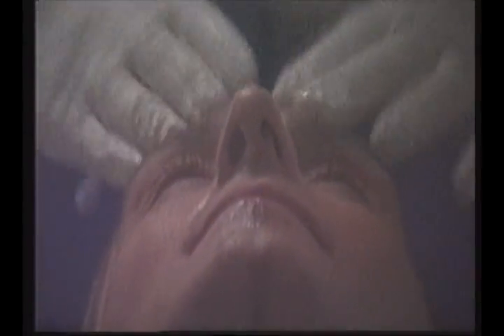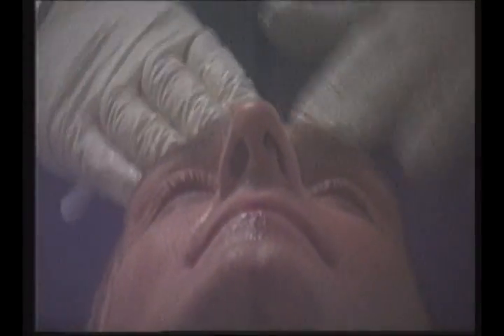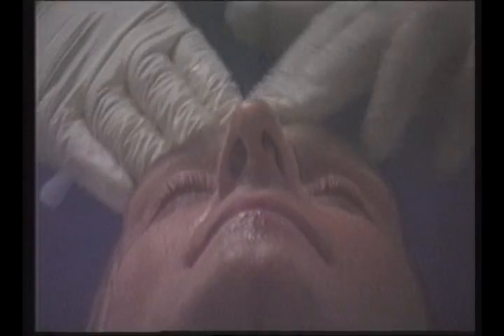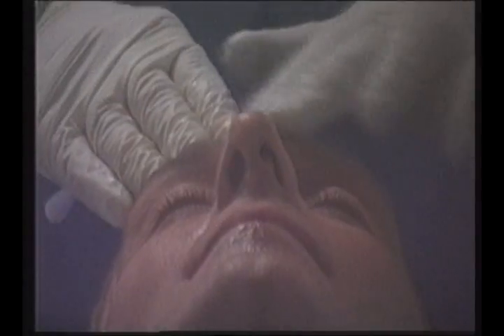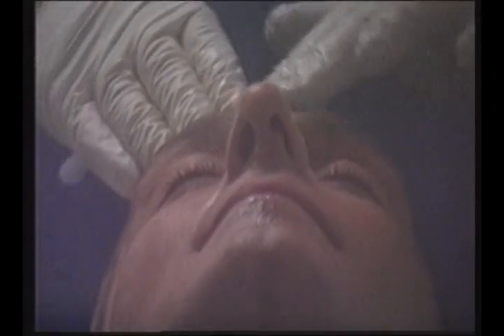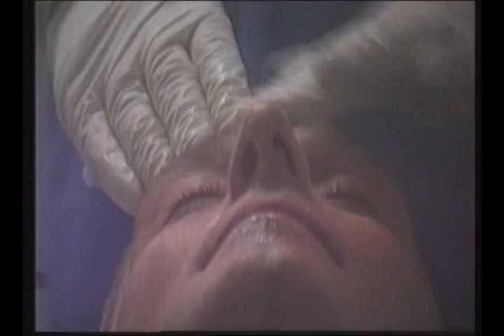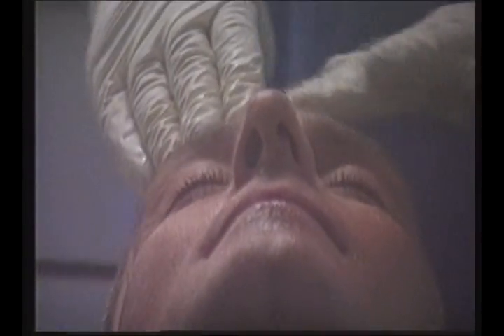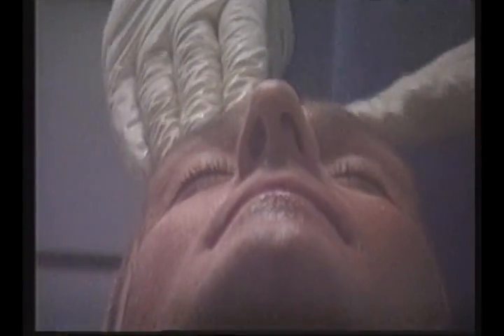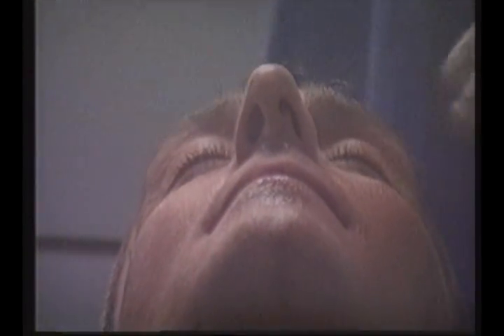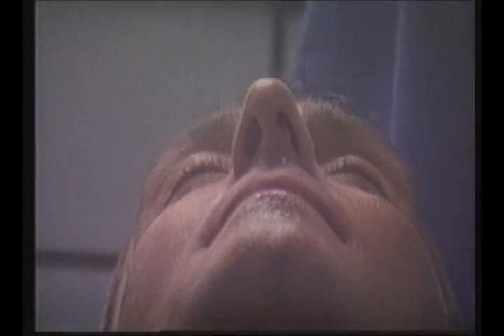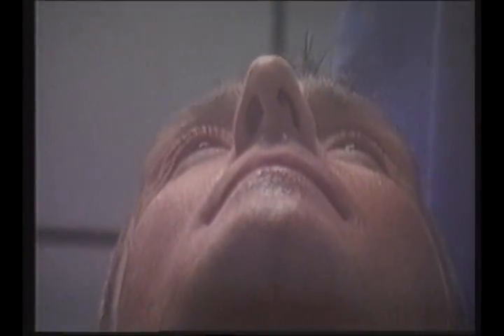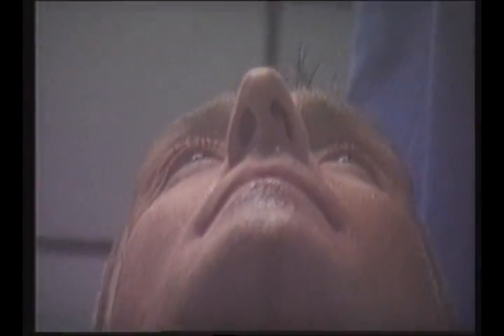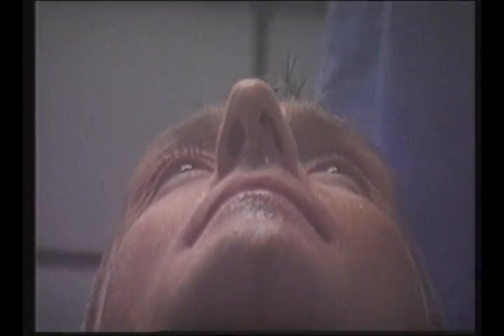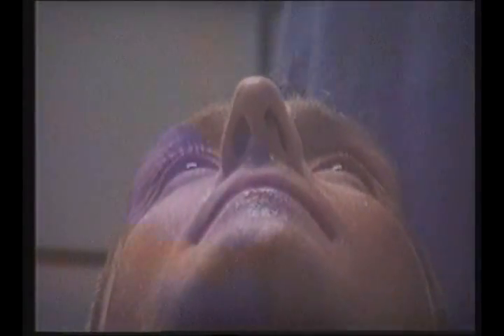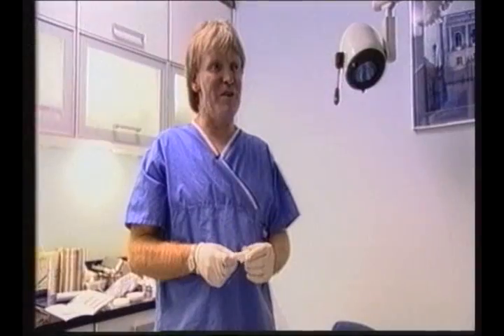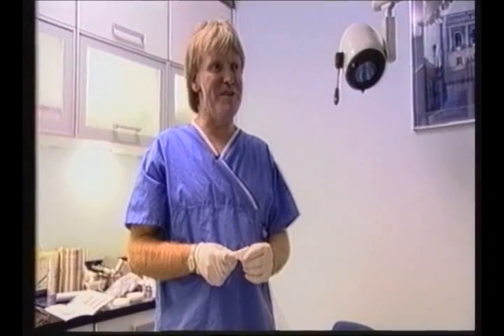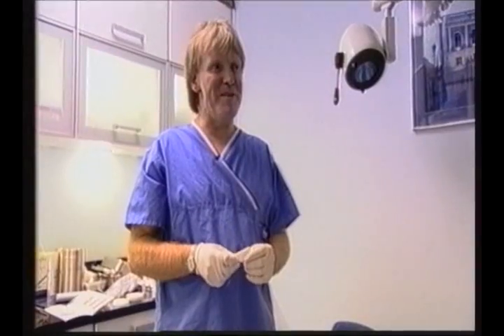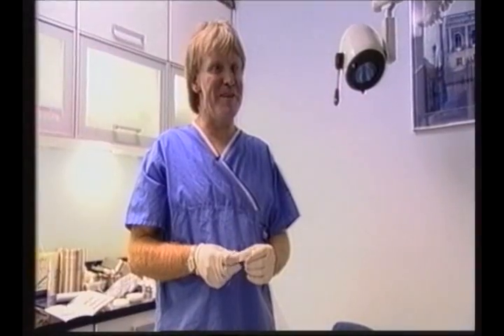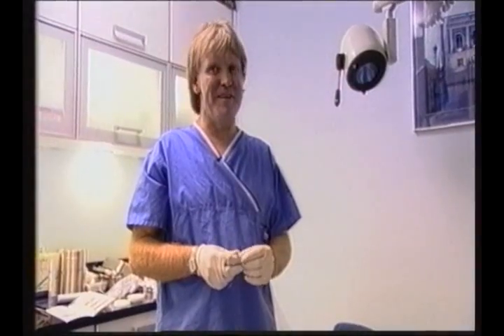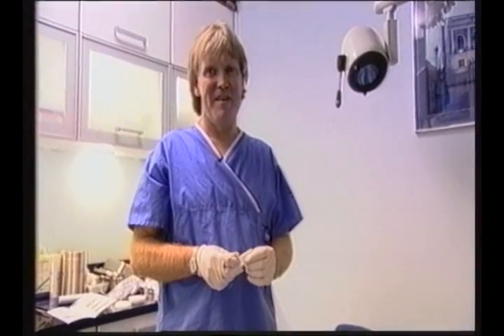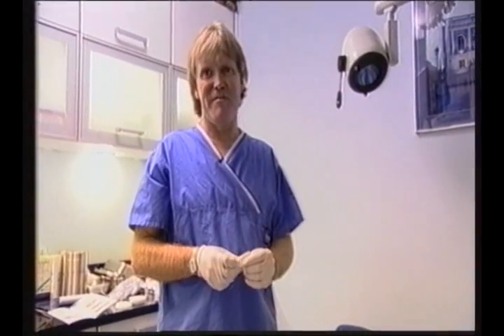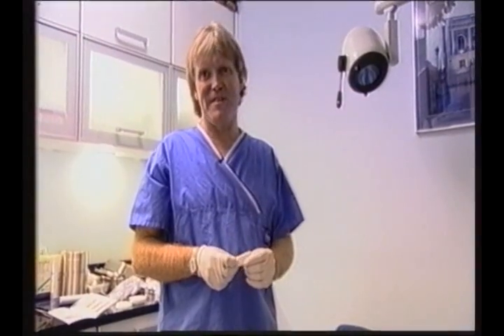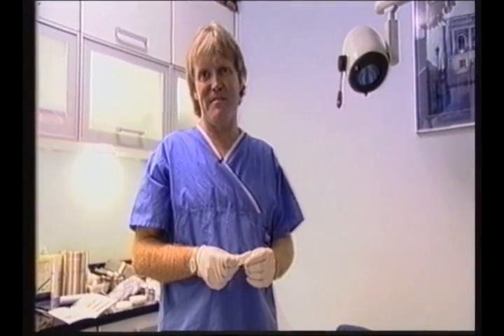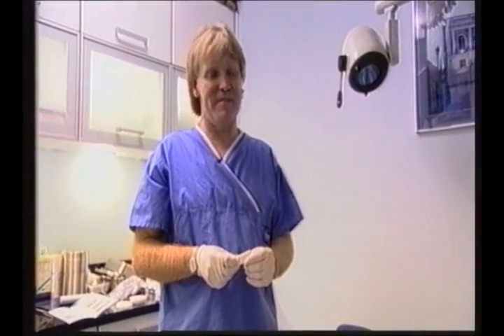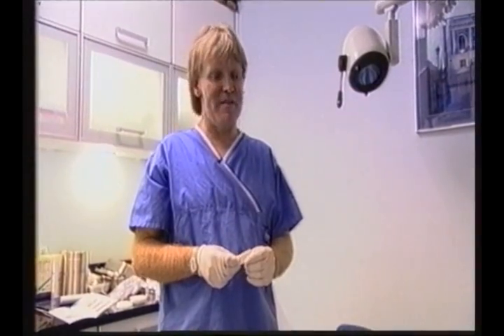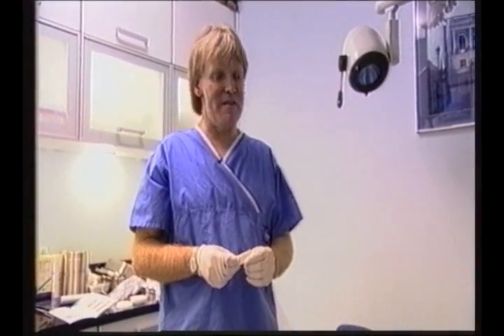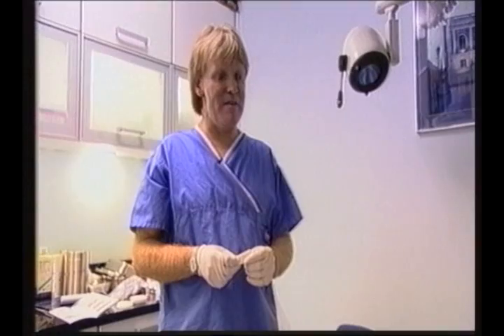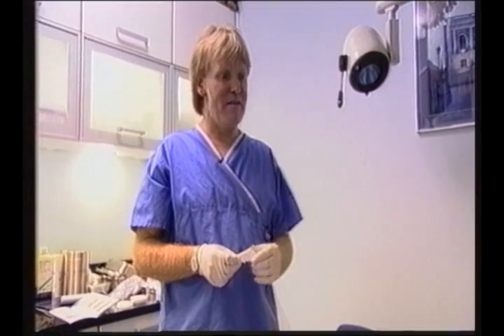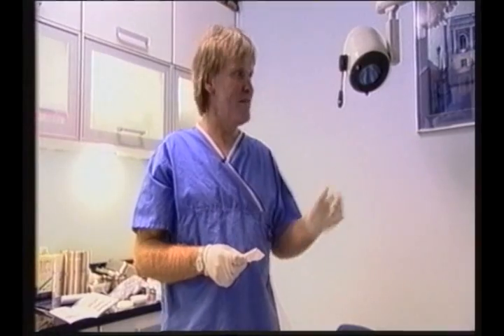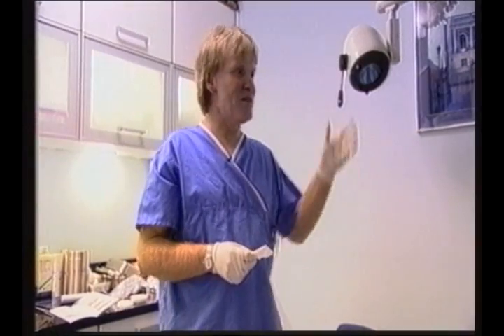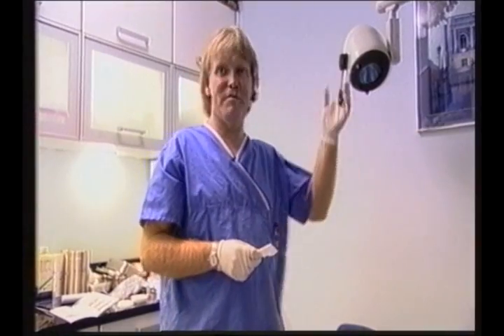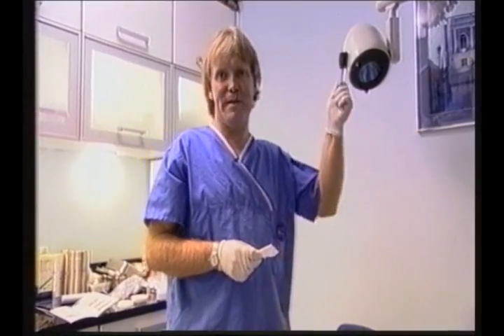This technique that we're going to look at now is what they call in America the facelift in the coffee break.